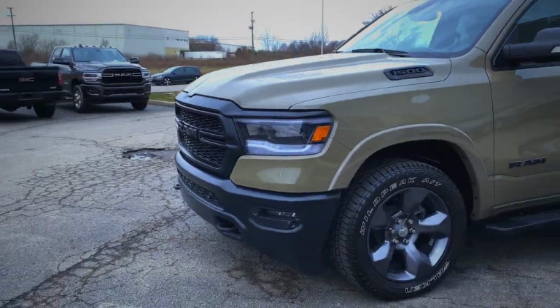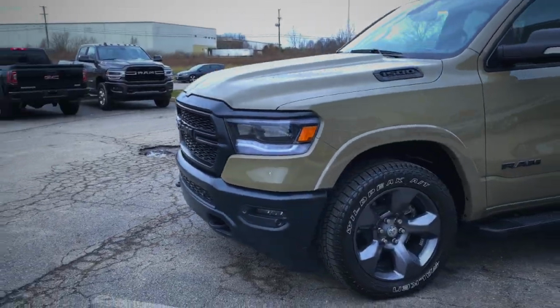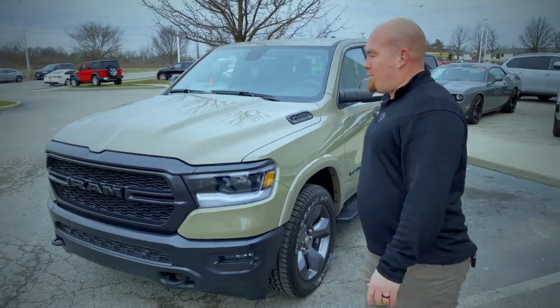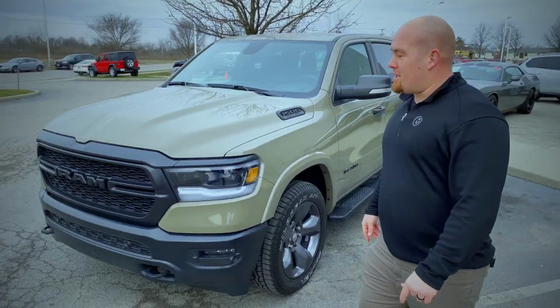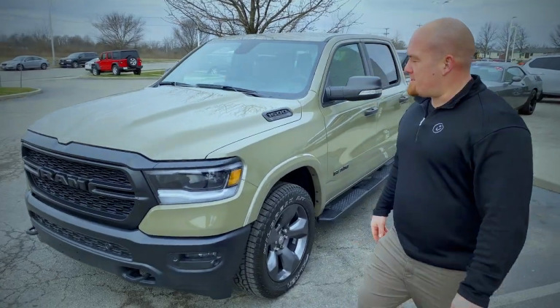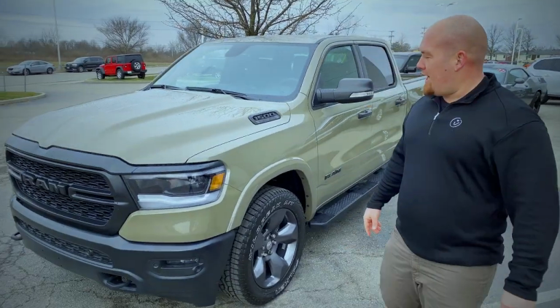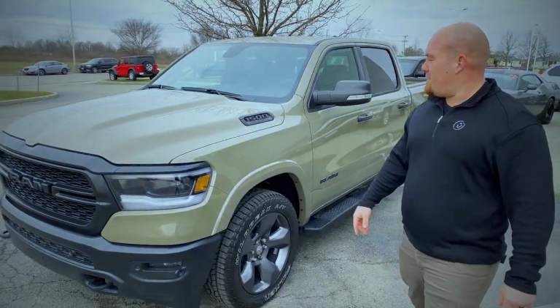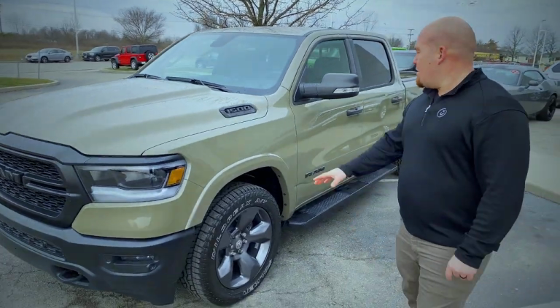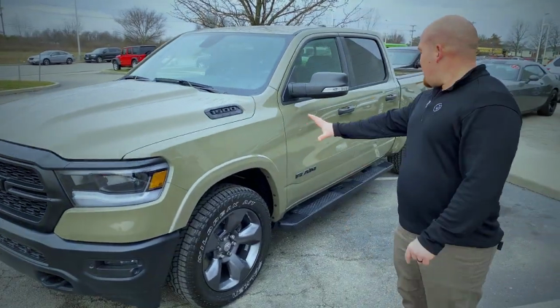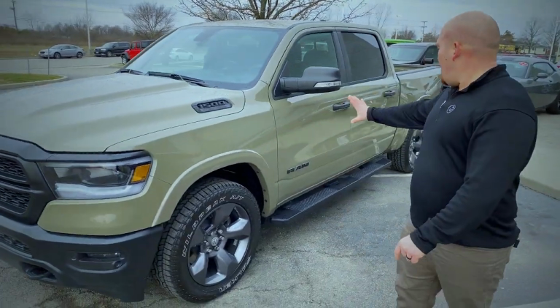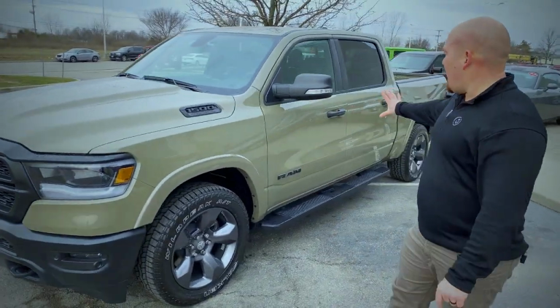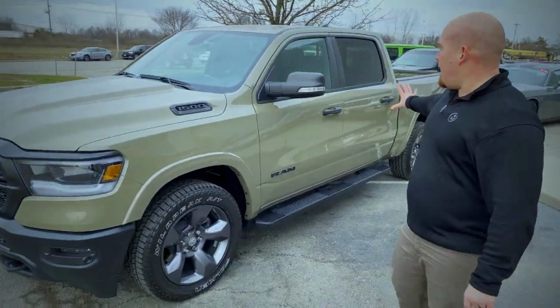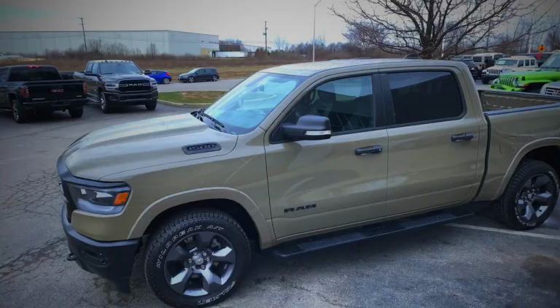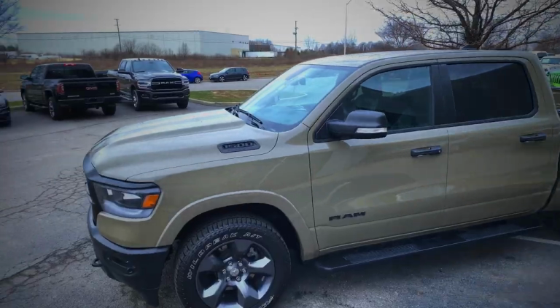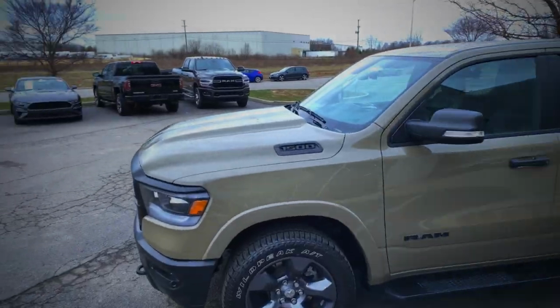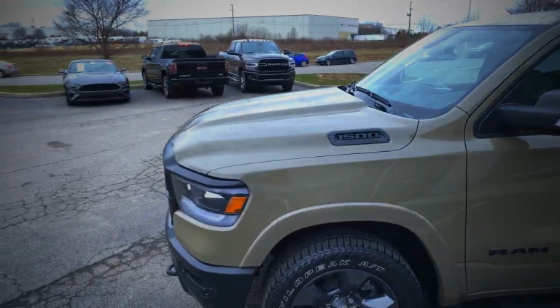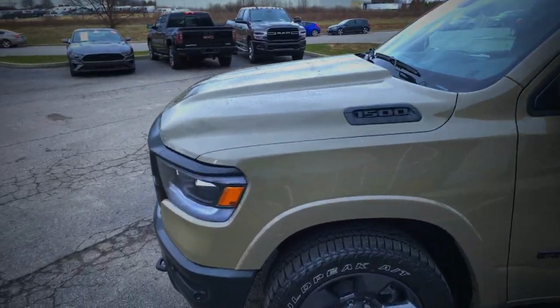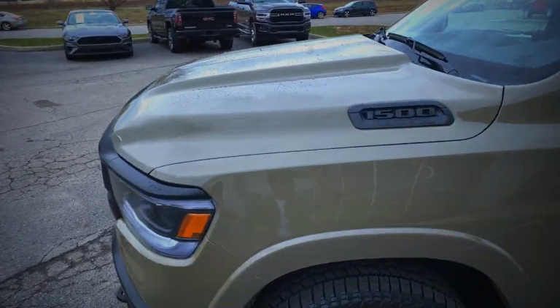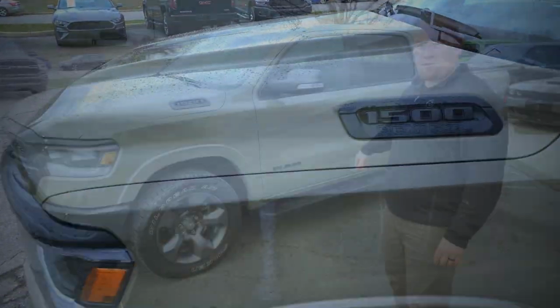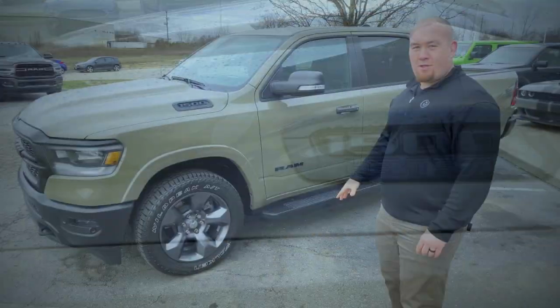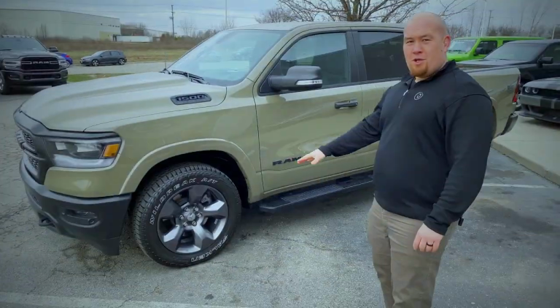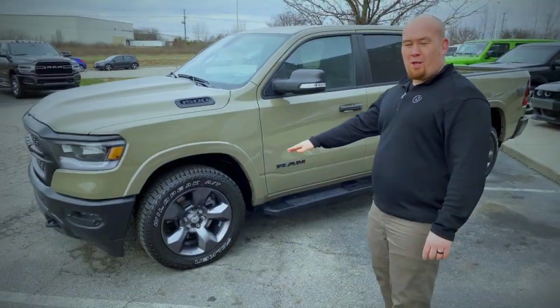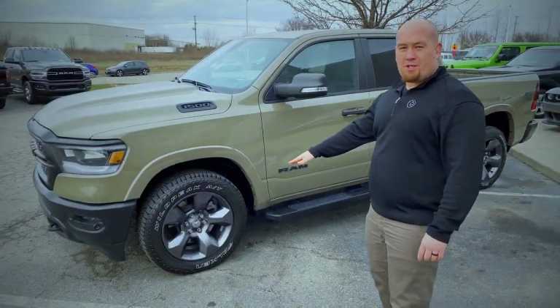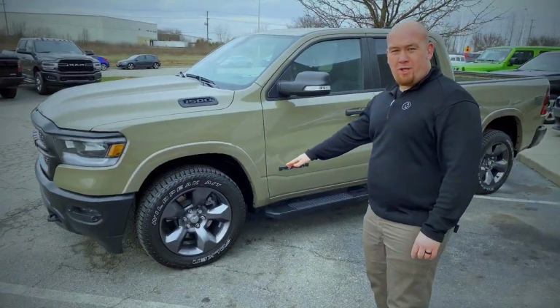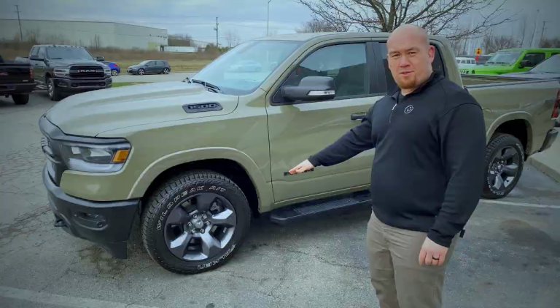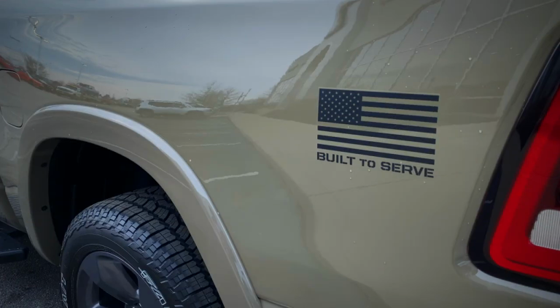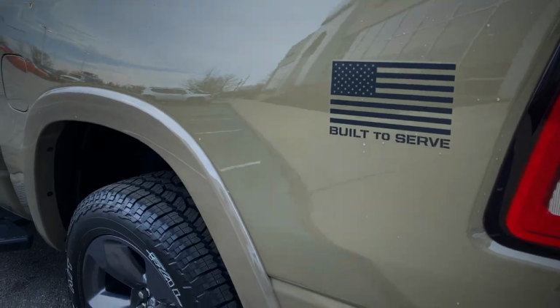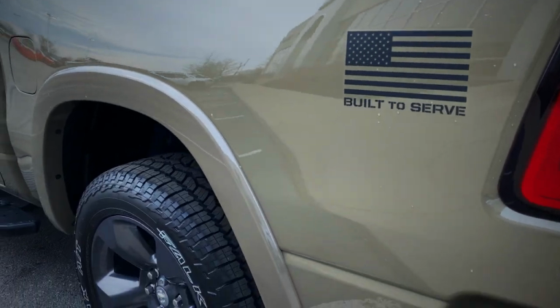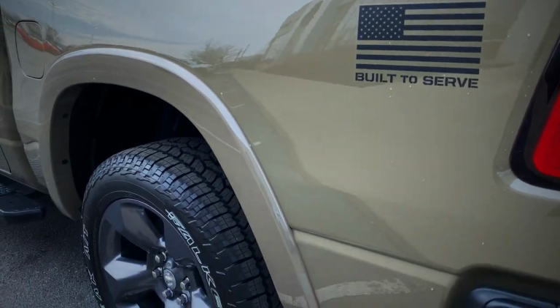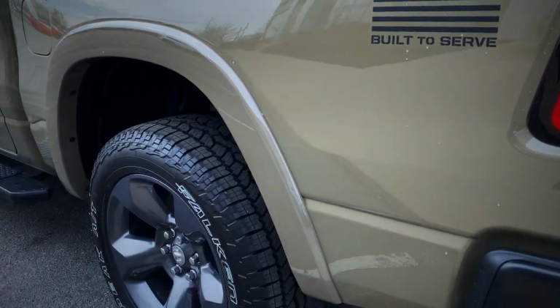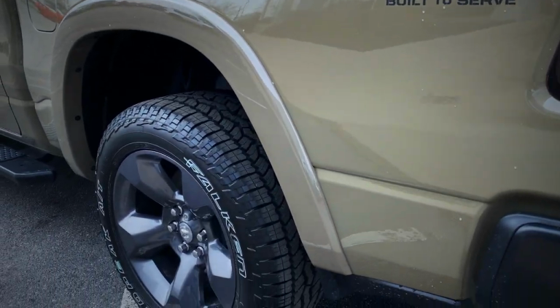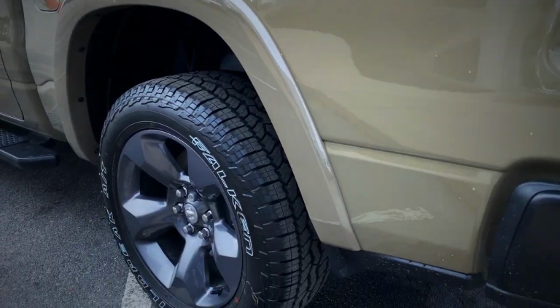Come around to the side — we got all blacked-out badging, blacked-out door handles, and 20-inch wheels wrapped in Wild Peak all-terrain tires.